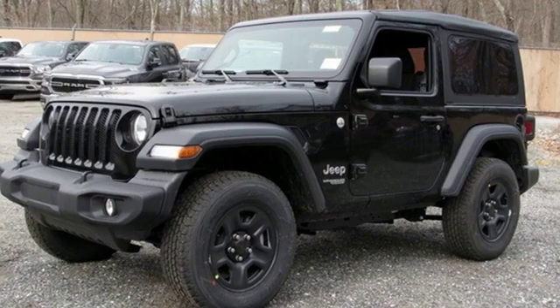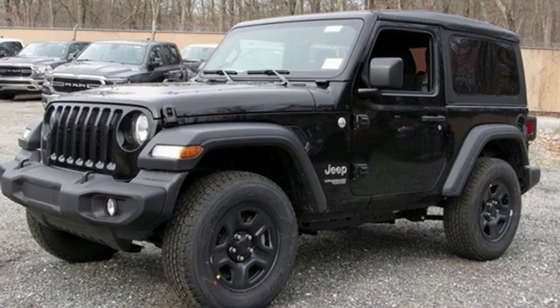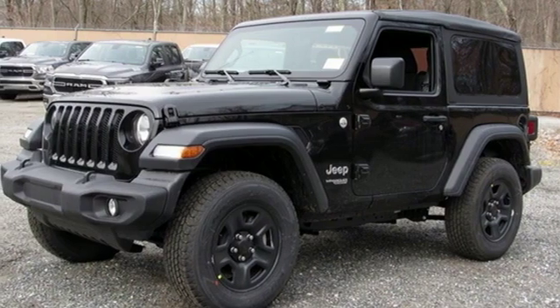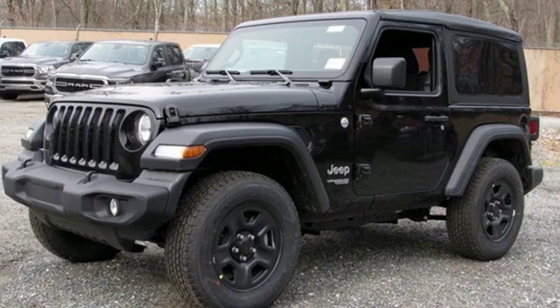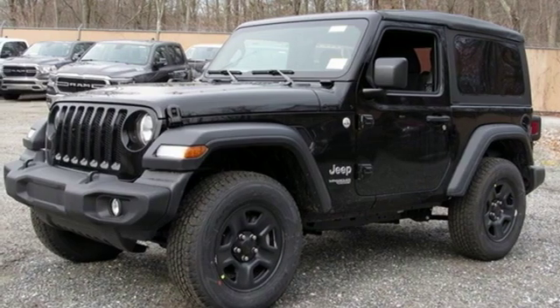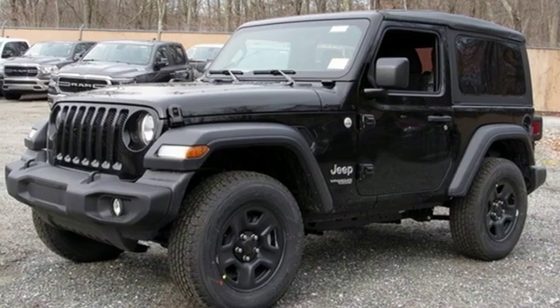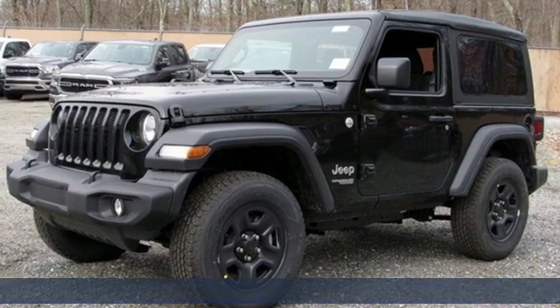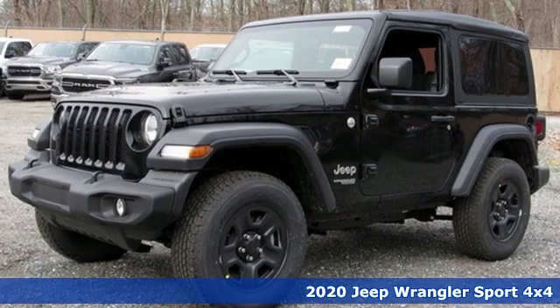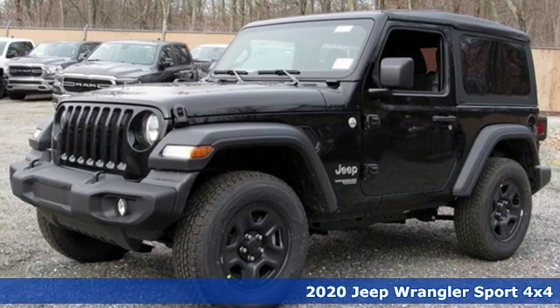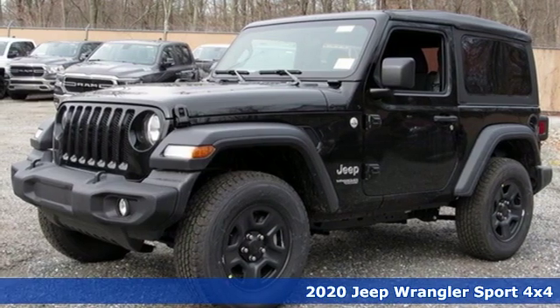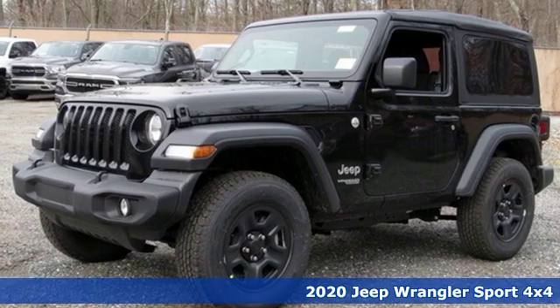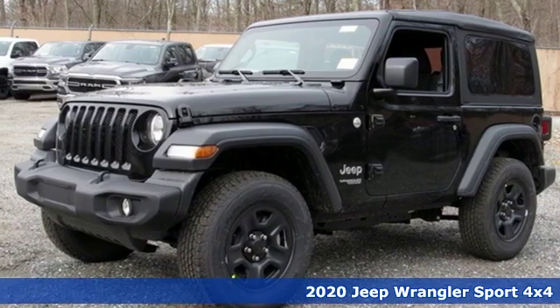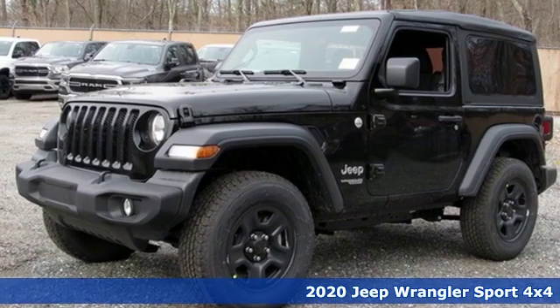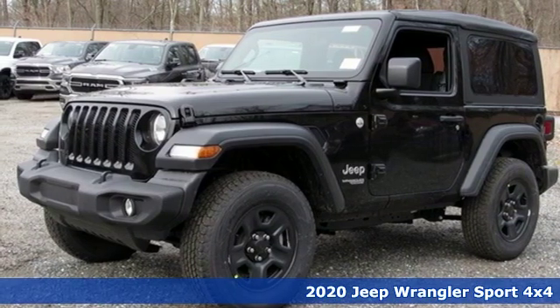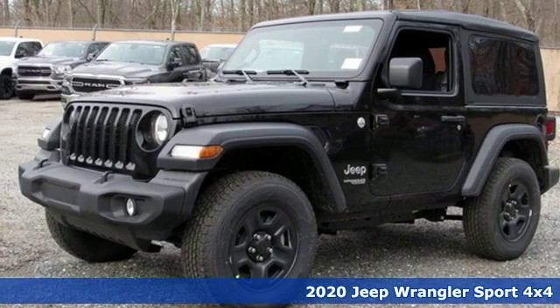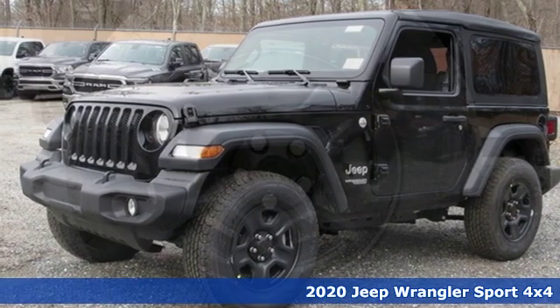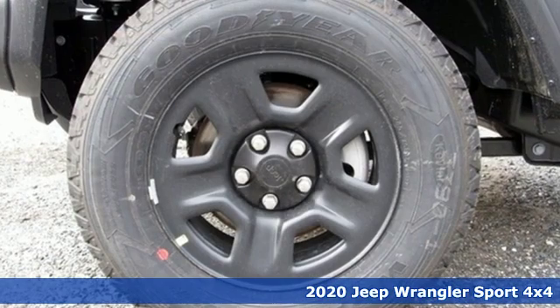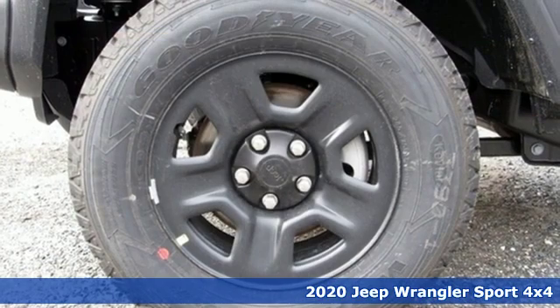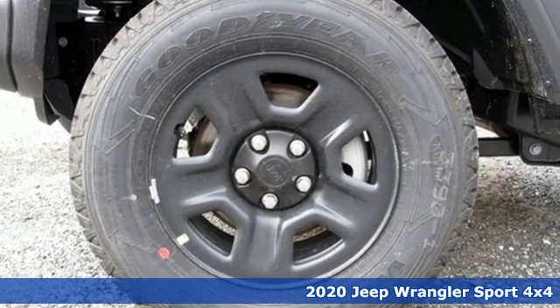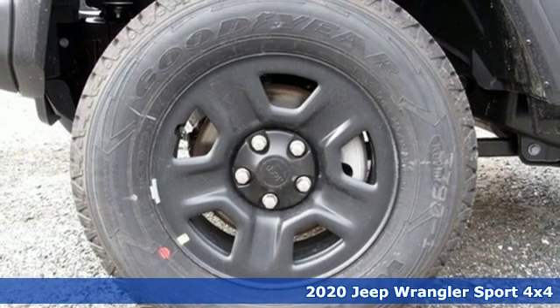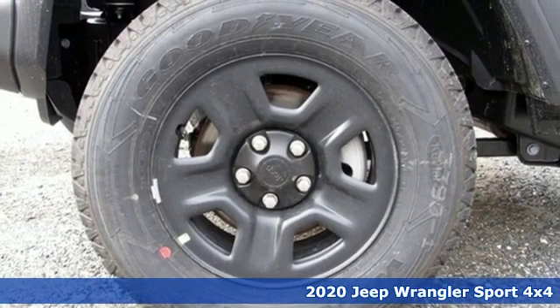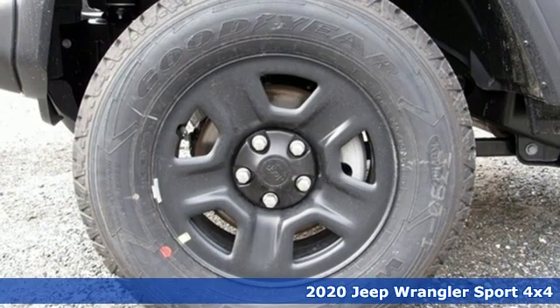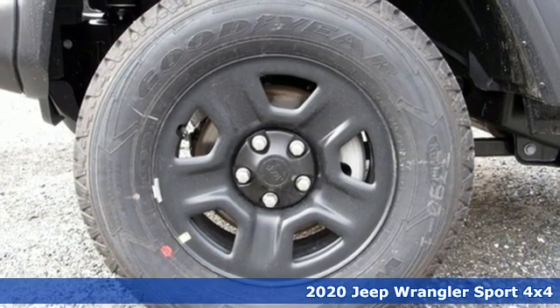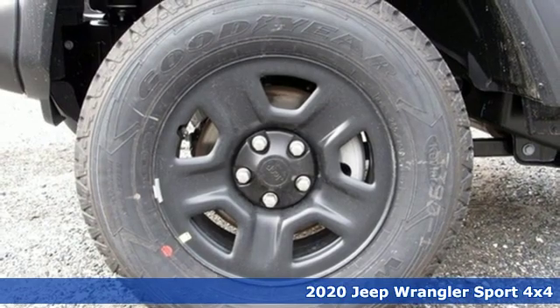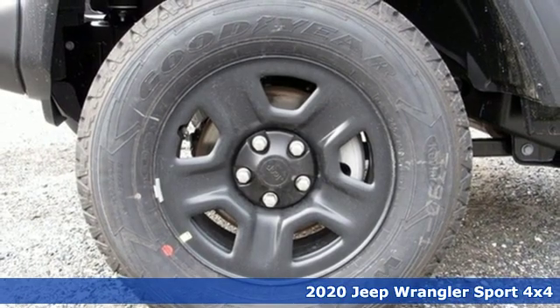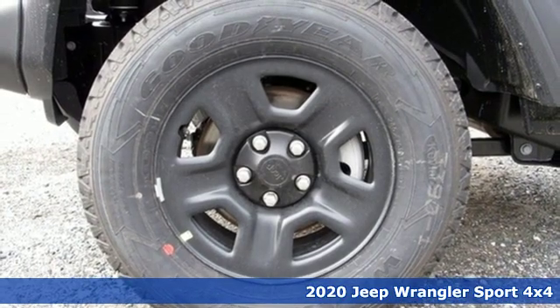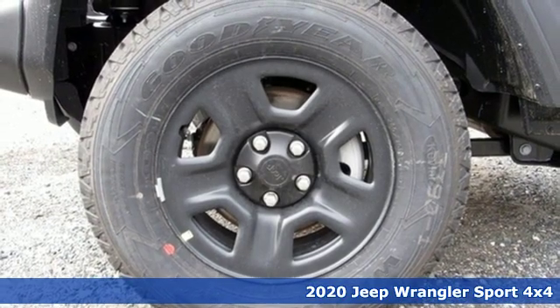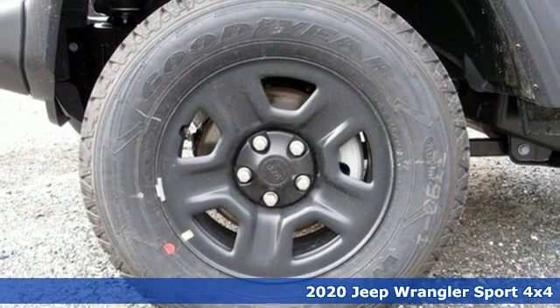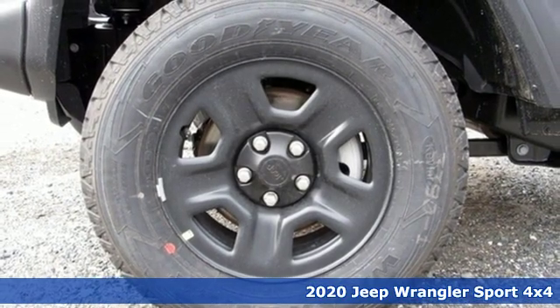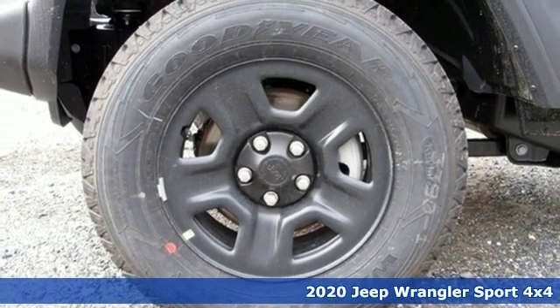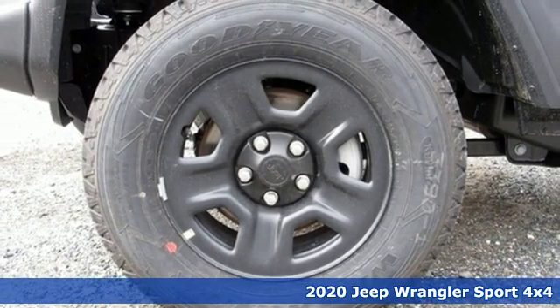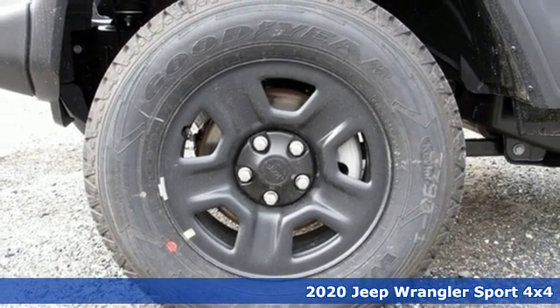Here's a new 2020 Jeep Wrangler. Explore what lies beyond the next ridge in this original Freedom Machine.